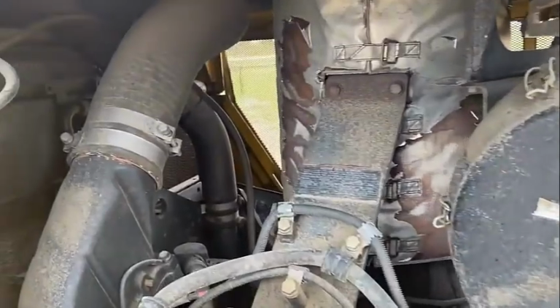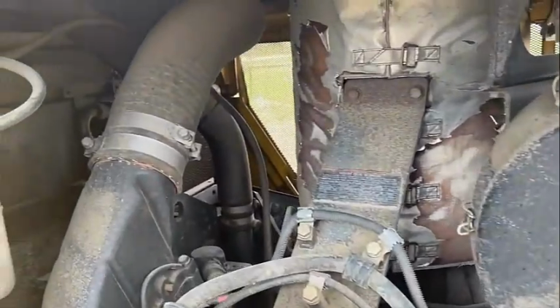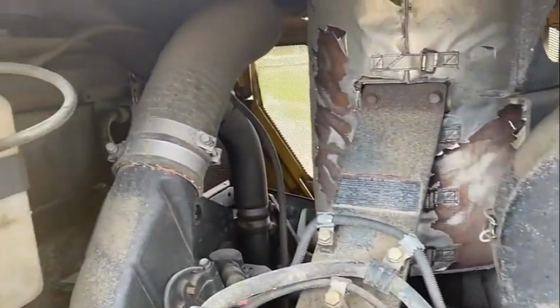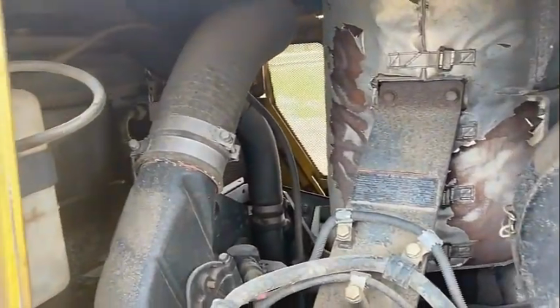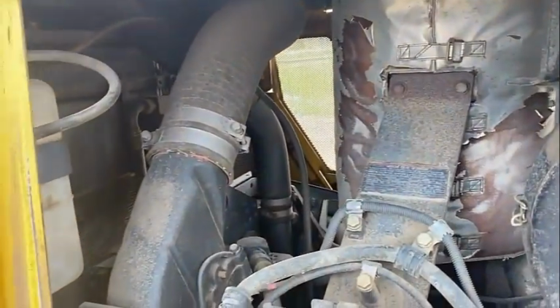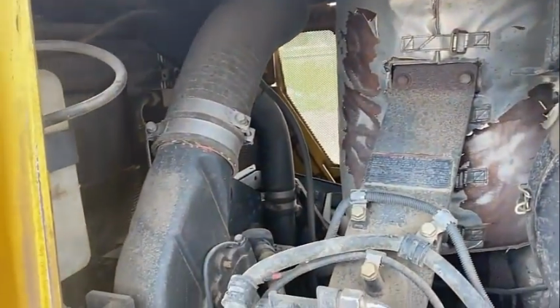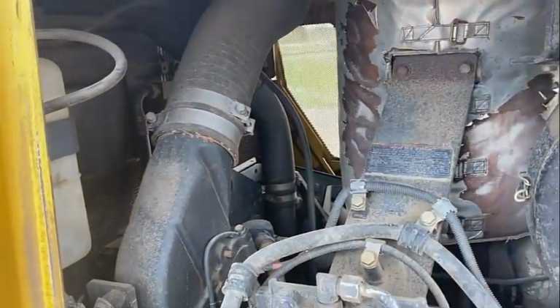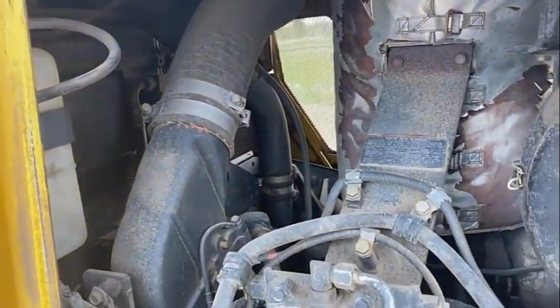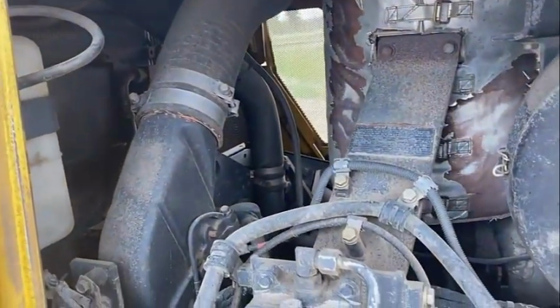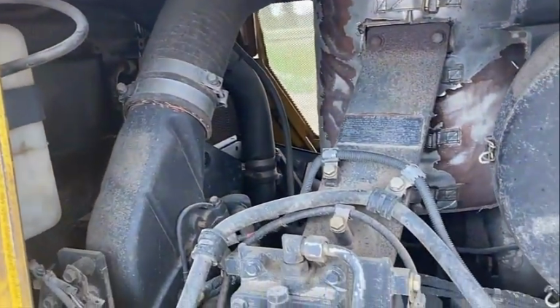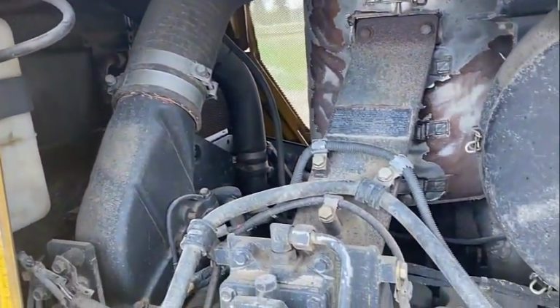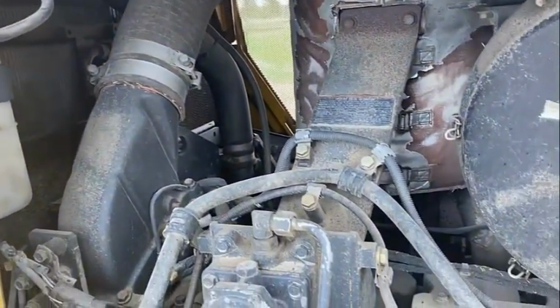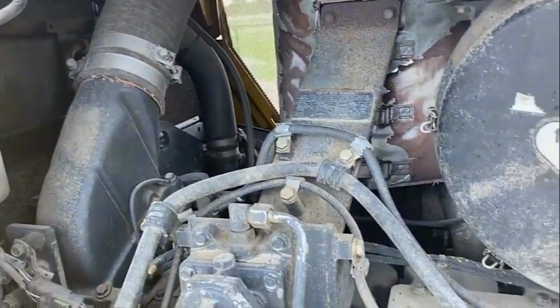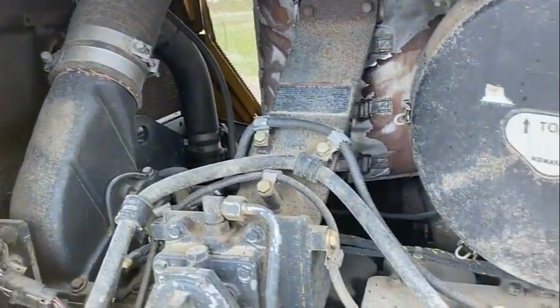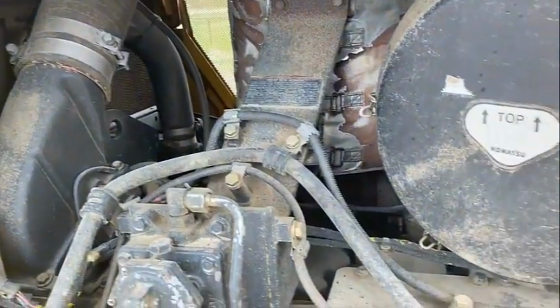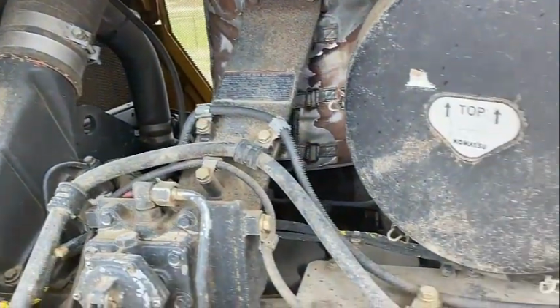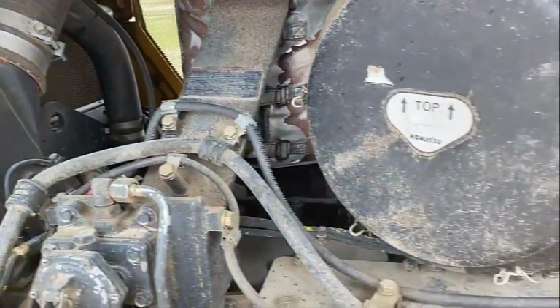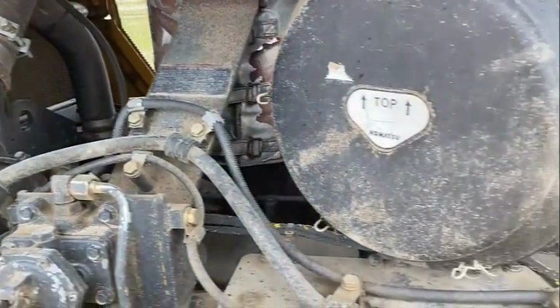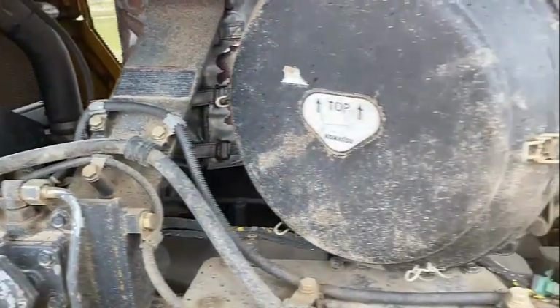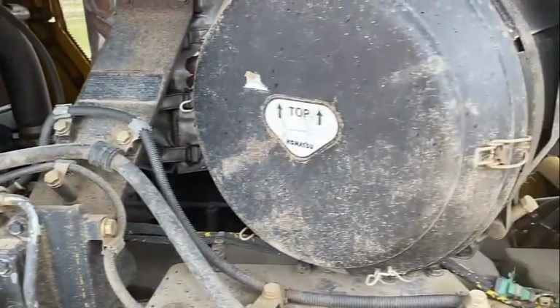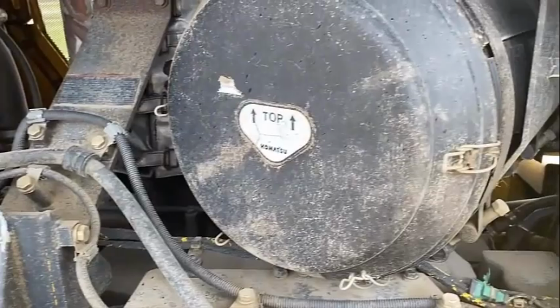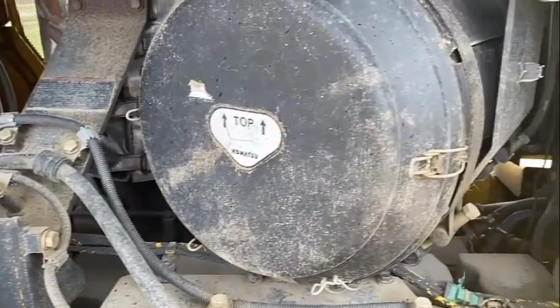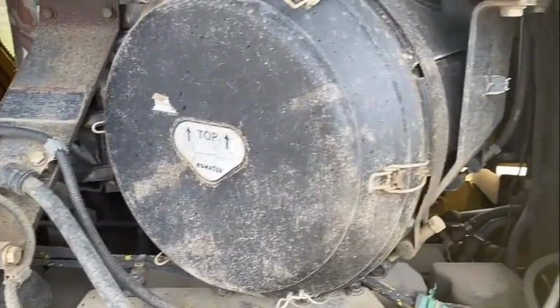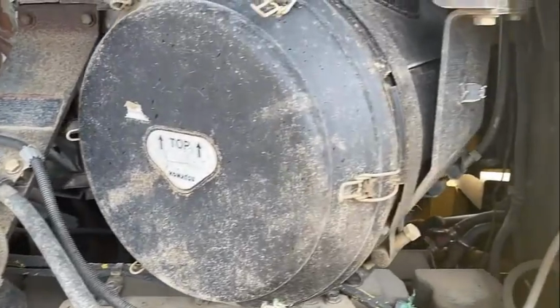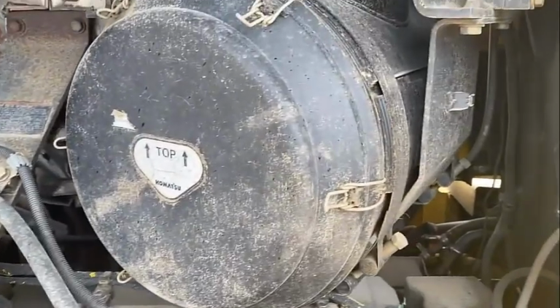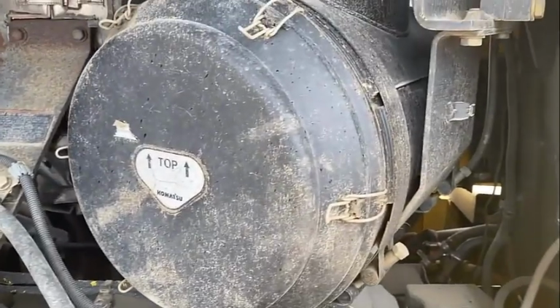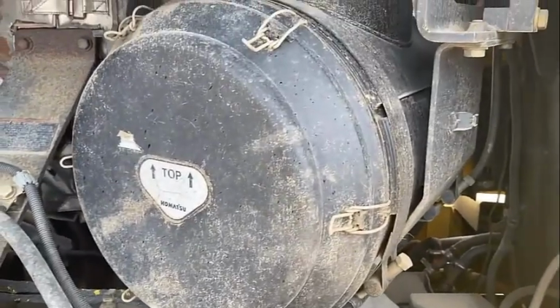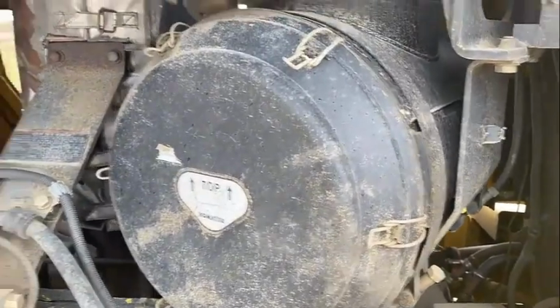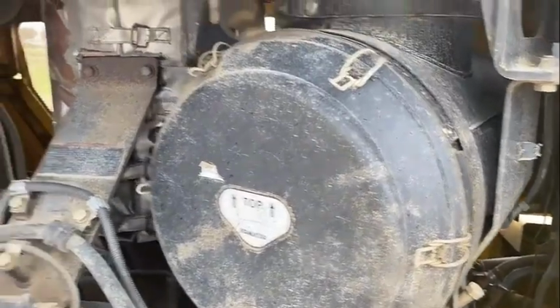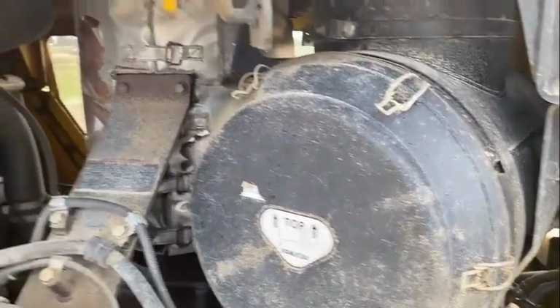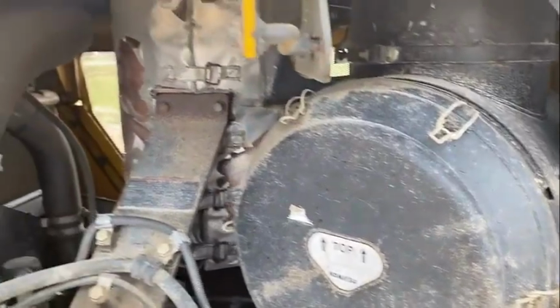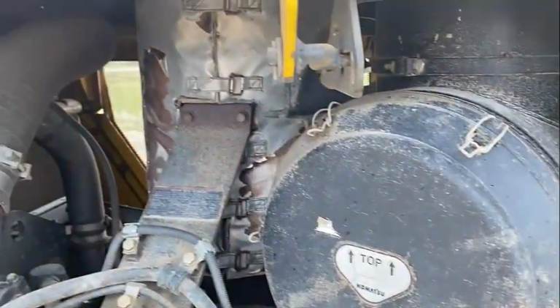The D-155AXE-6 is designed and built by Komatsu to give you a drastically enhanced competitive edge and a lower cost of ownership.